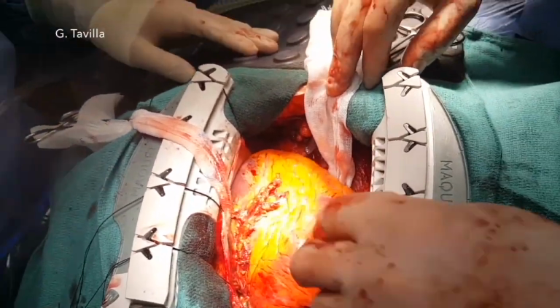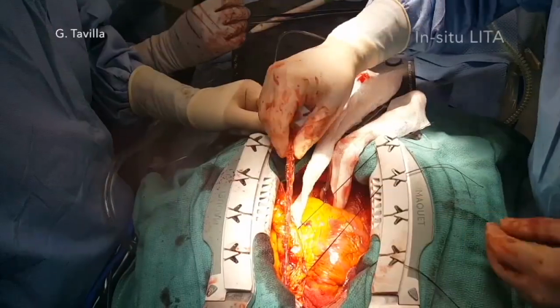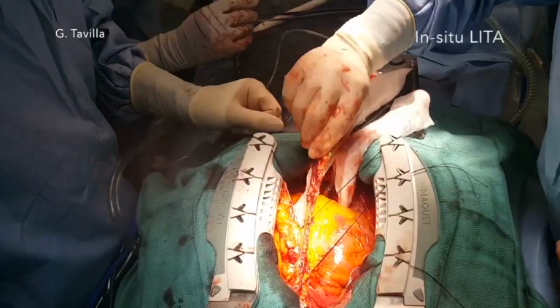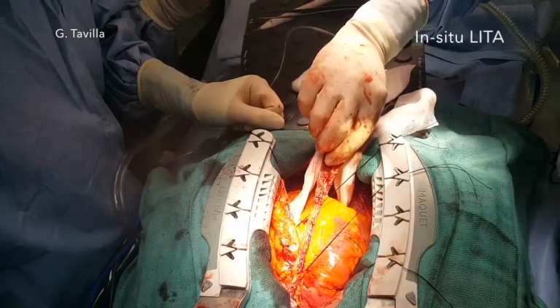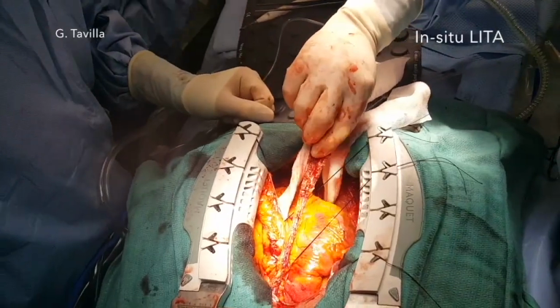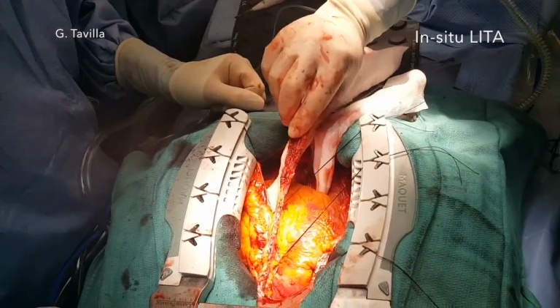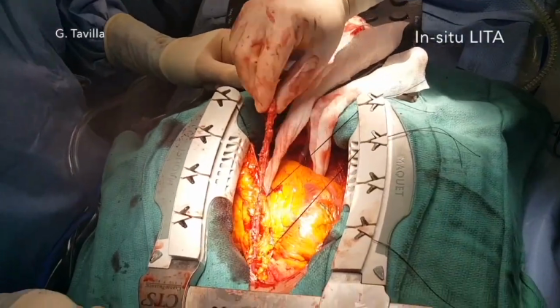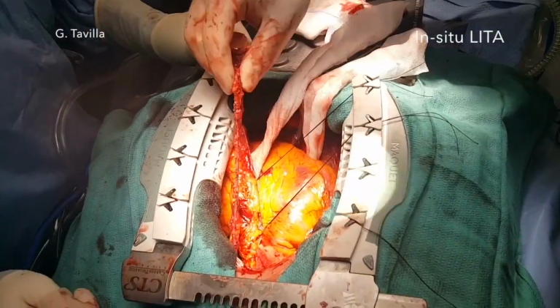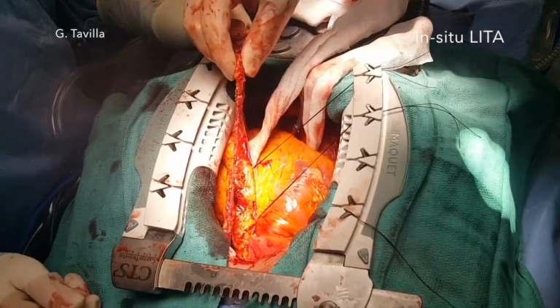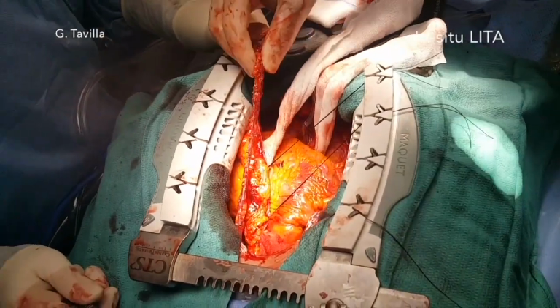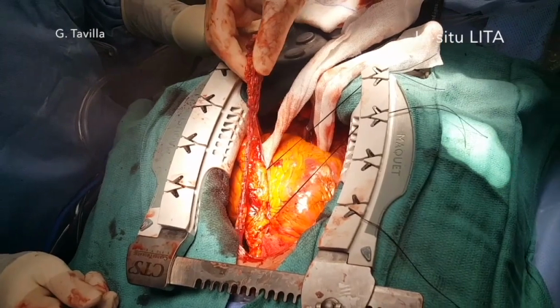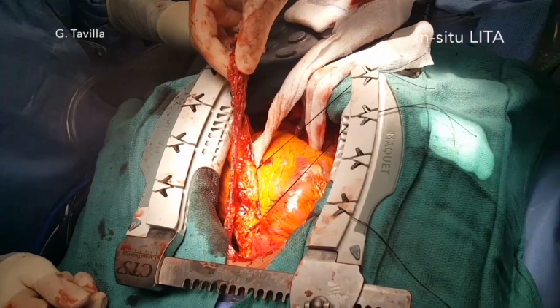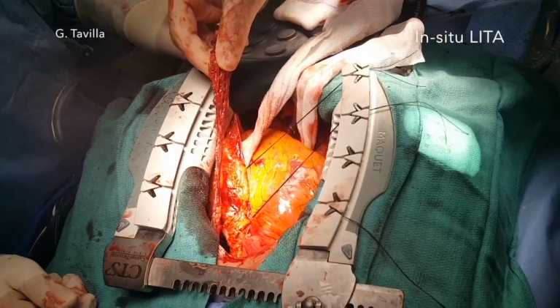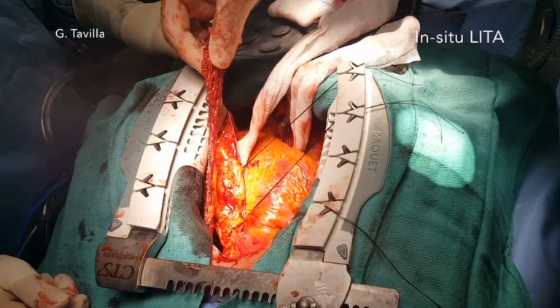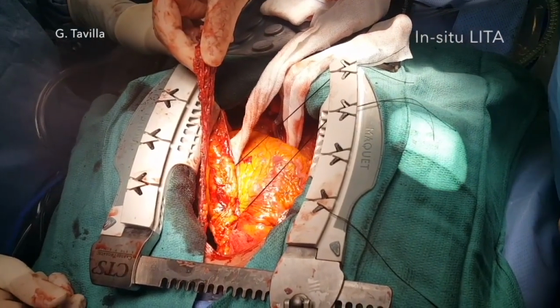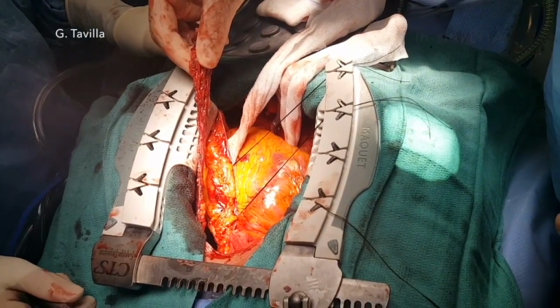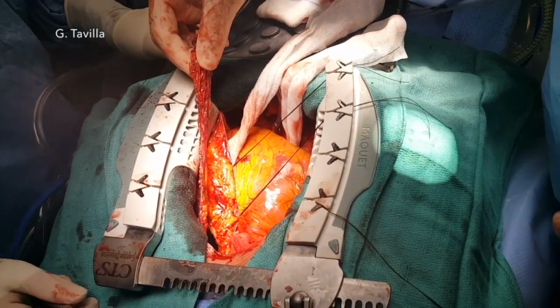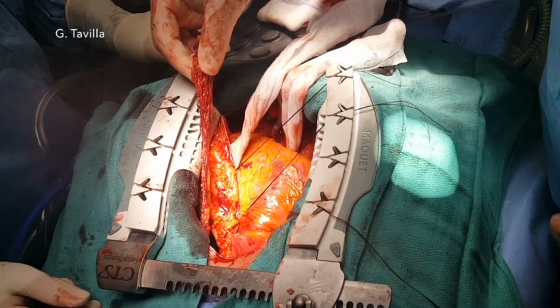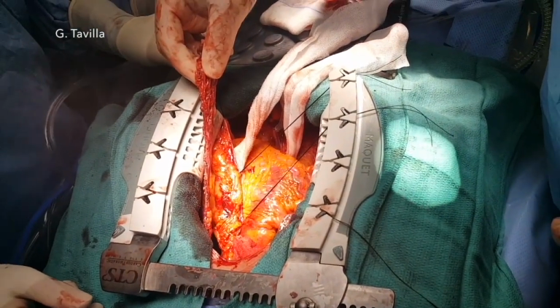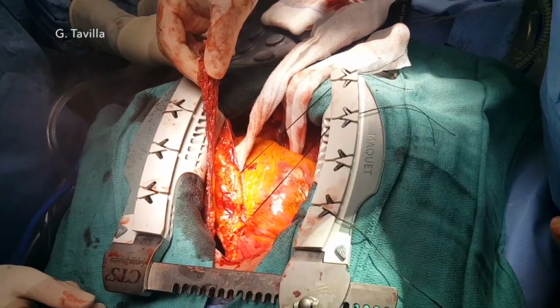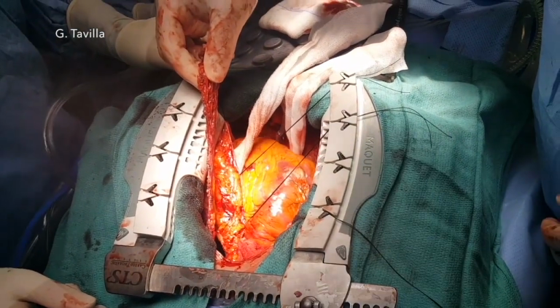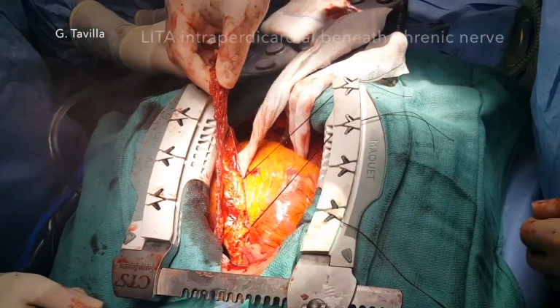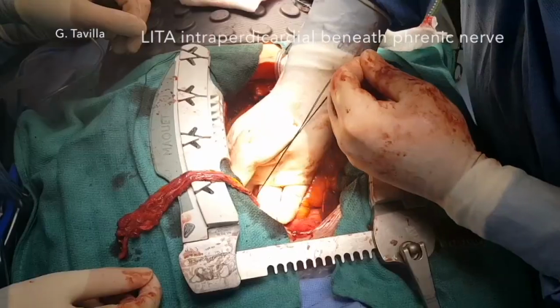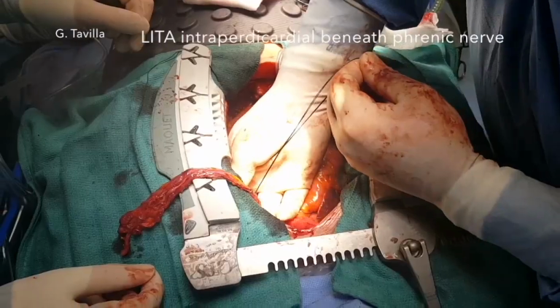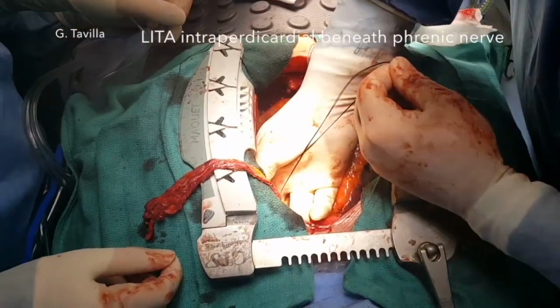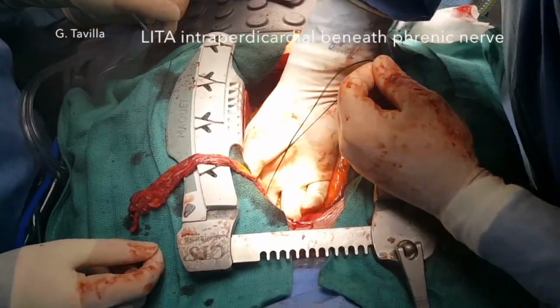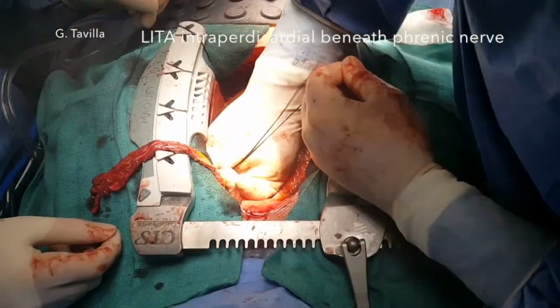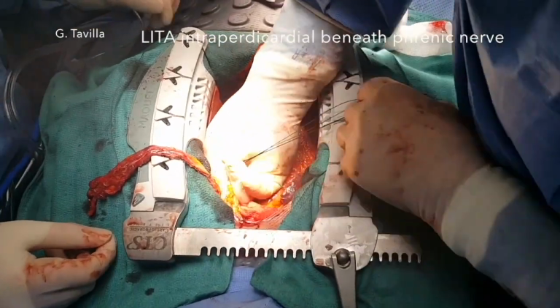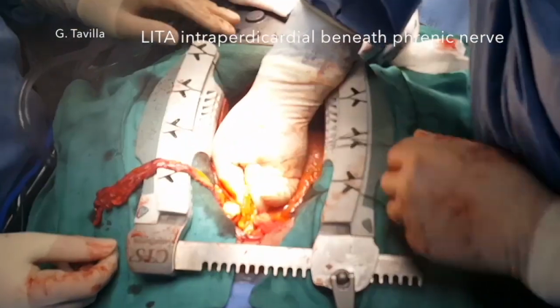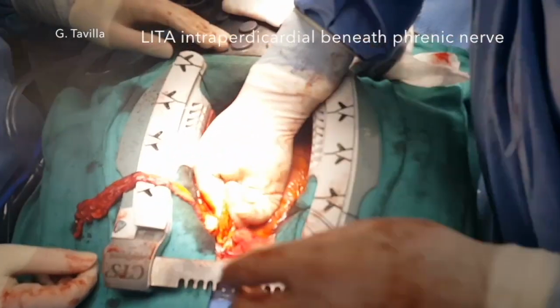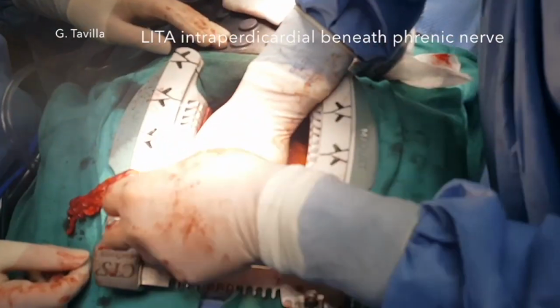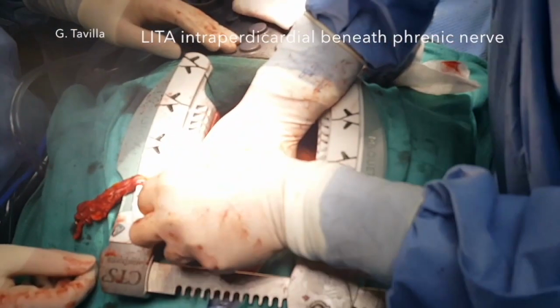The in-situ RITA is brought intrapericardially through a hole beneath the phrenic nerve to reach the lateral wall.